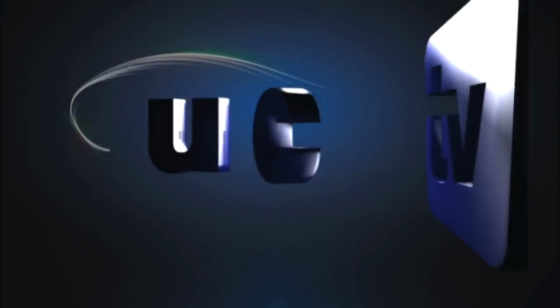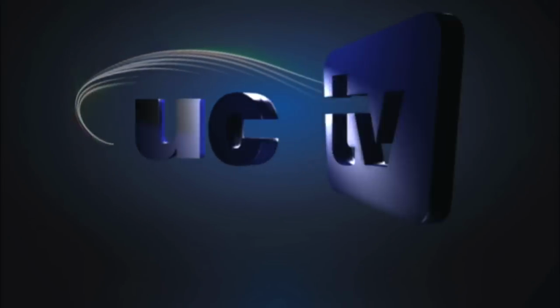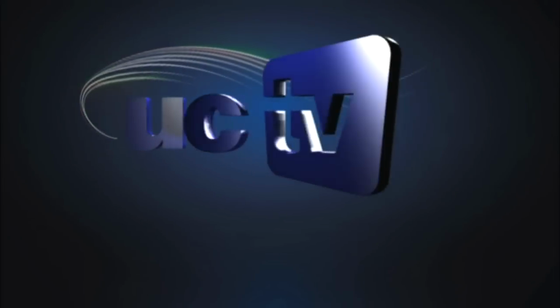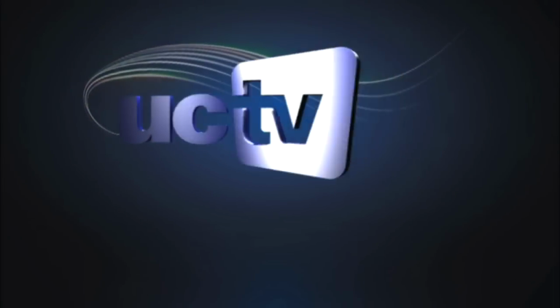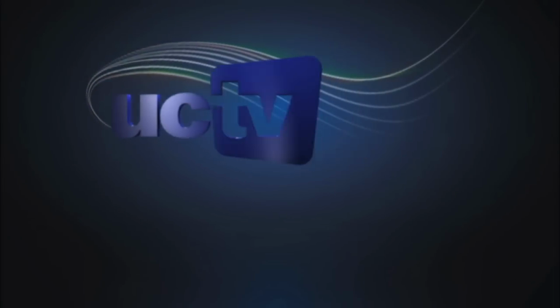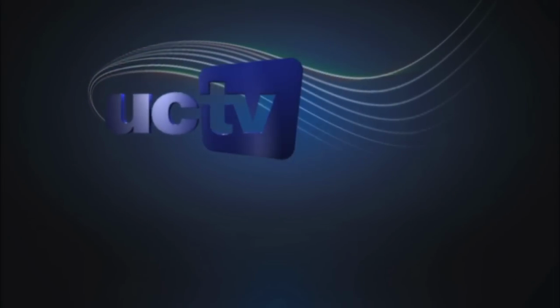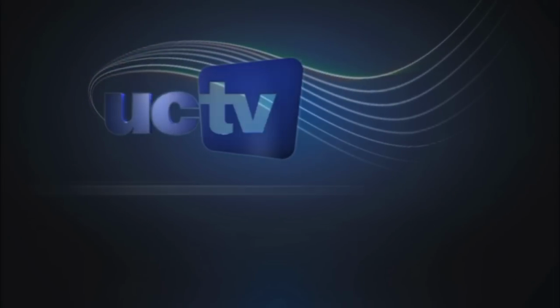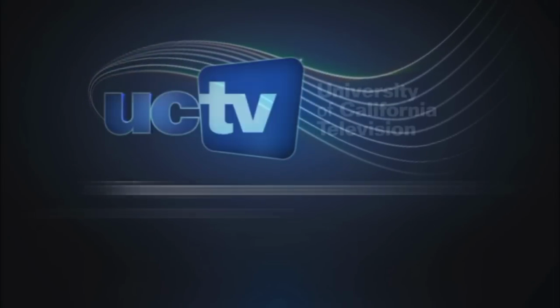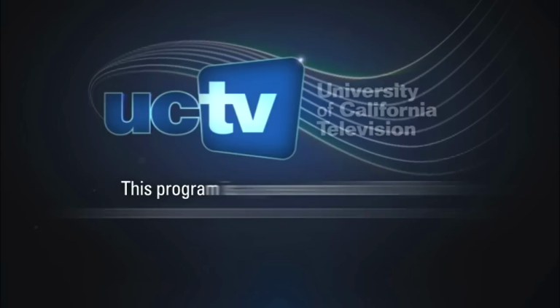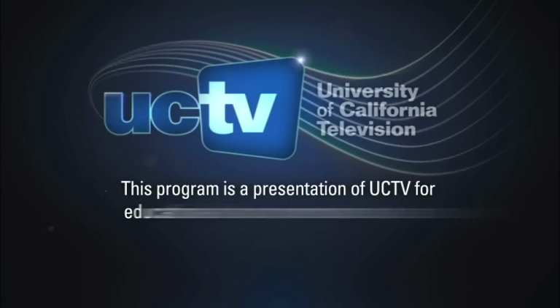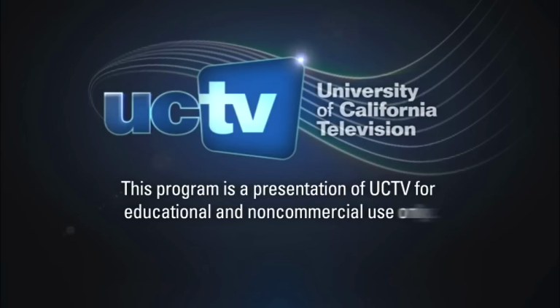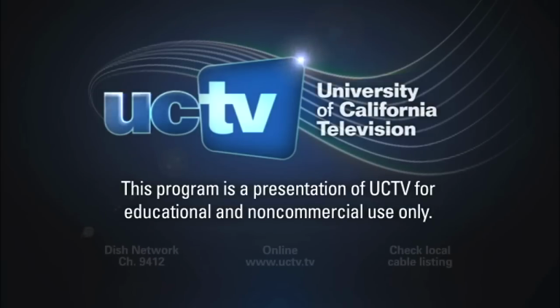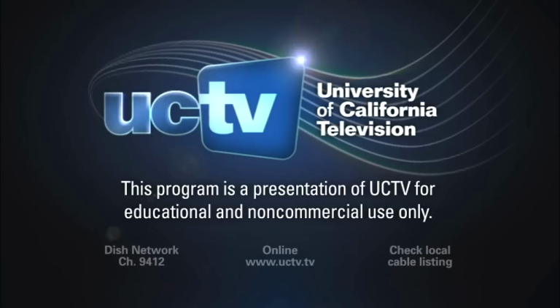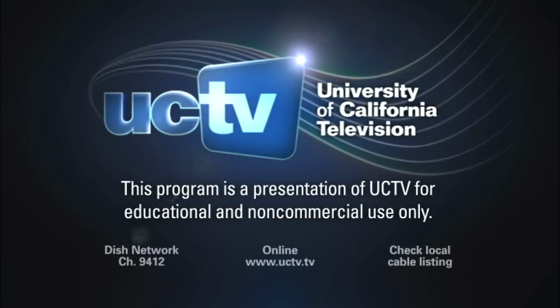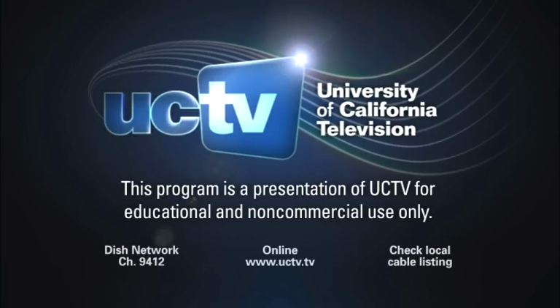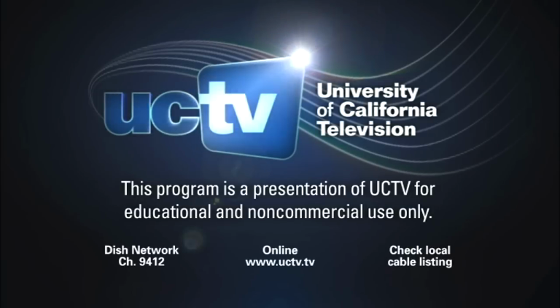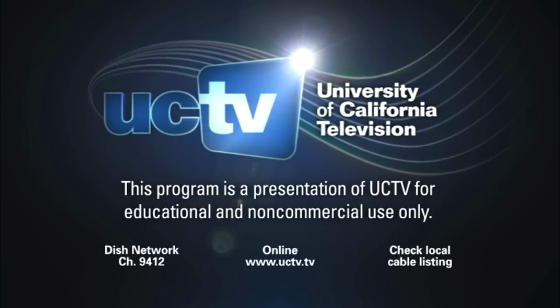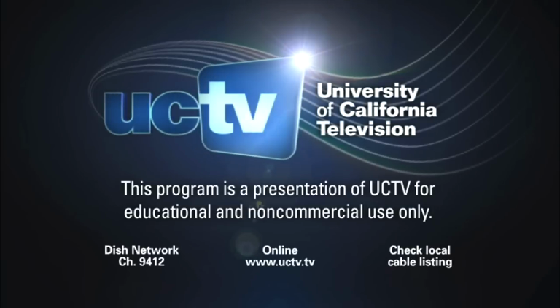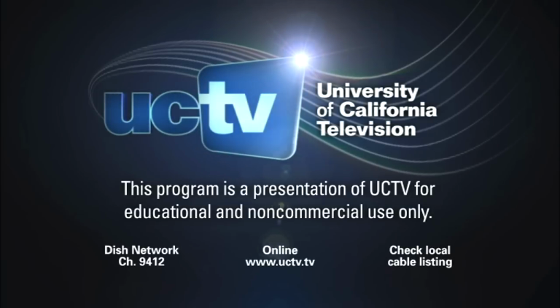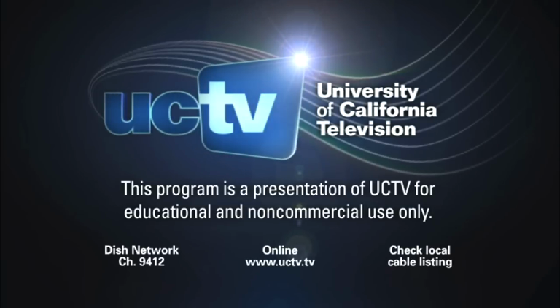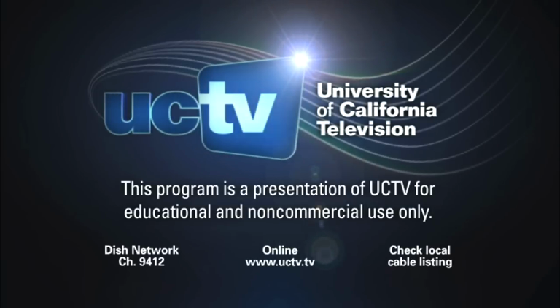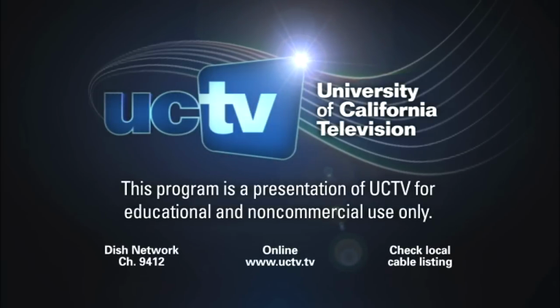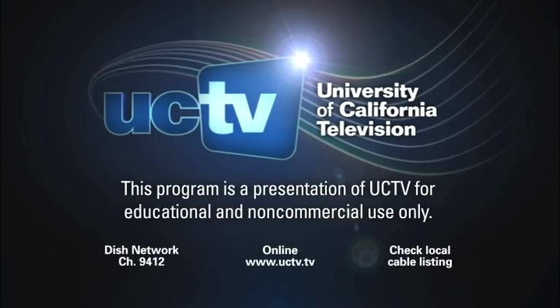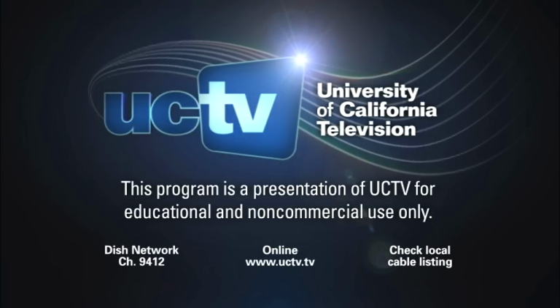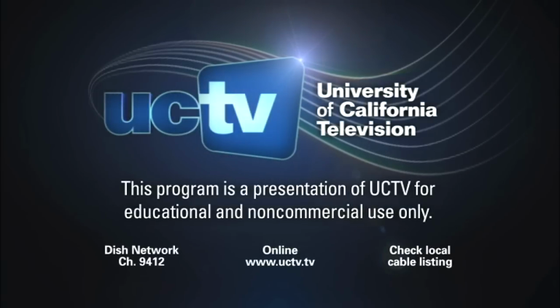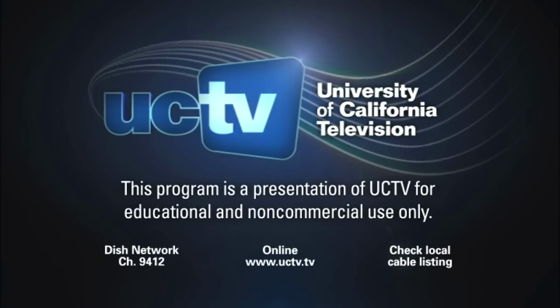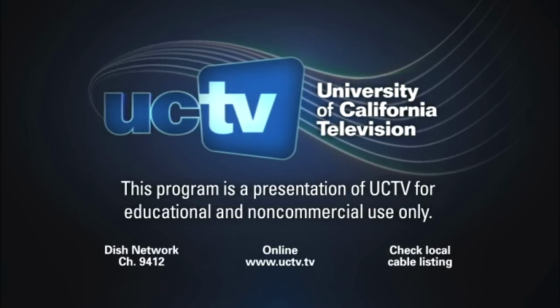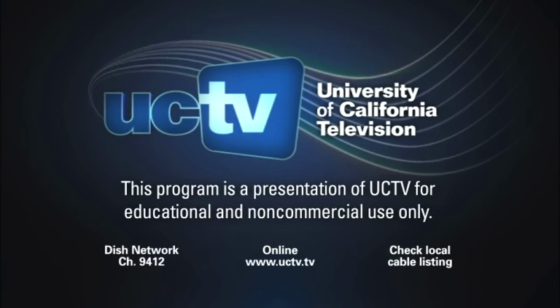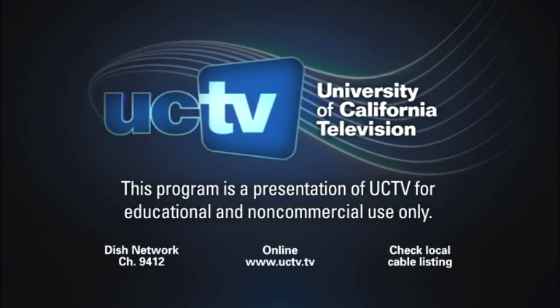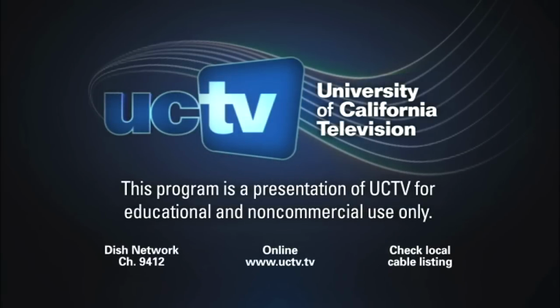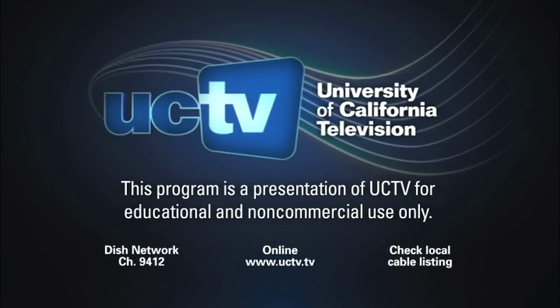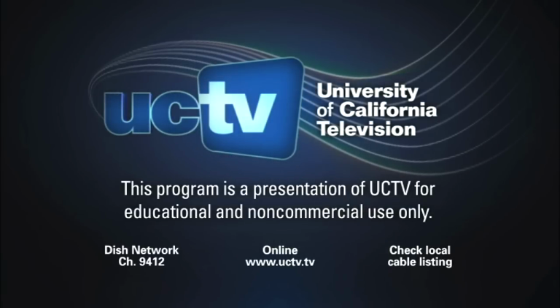This program is a presentation of UCTV for educational and non-commercial use only.